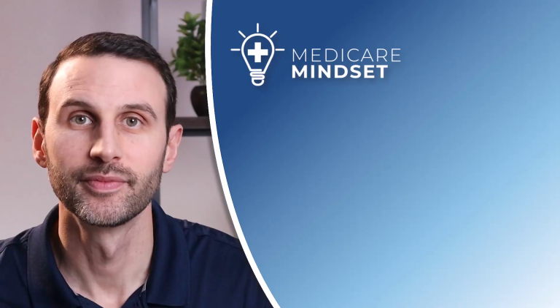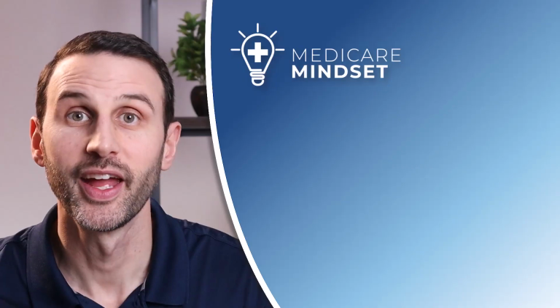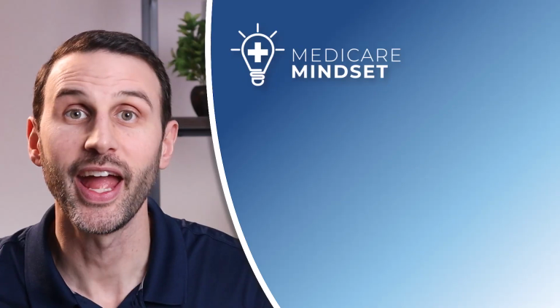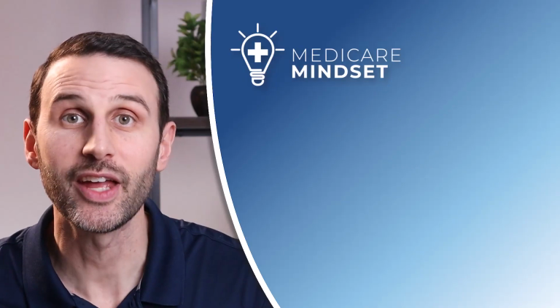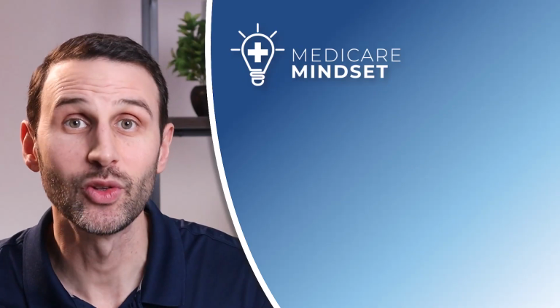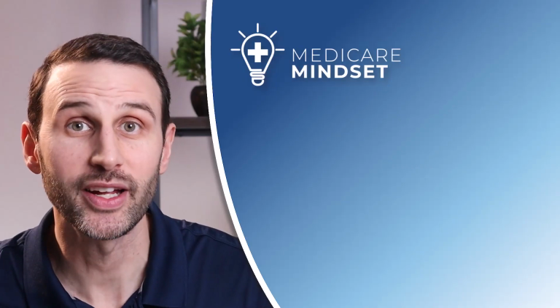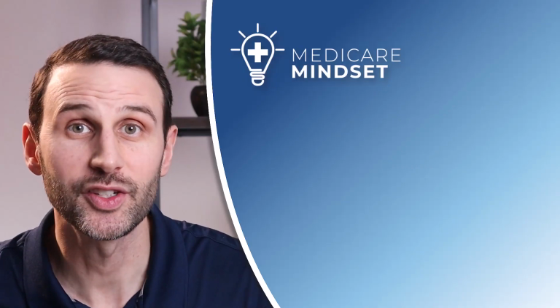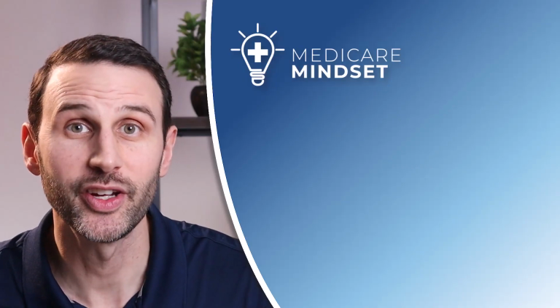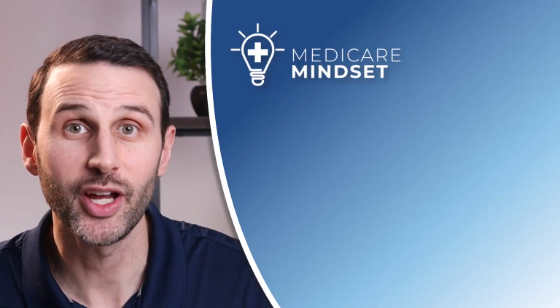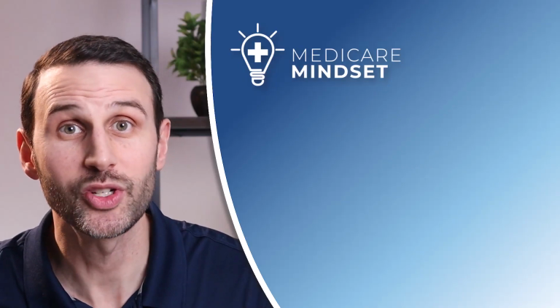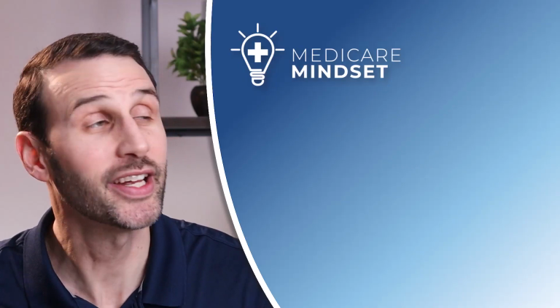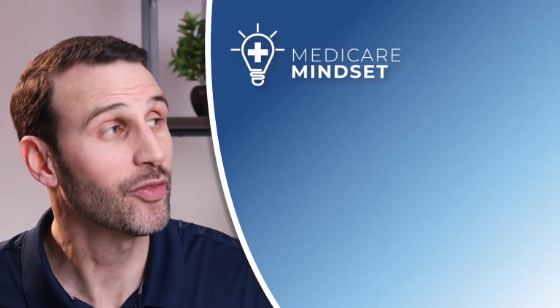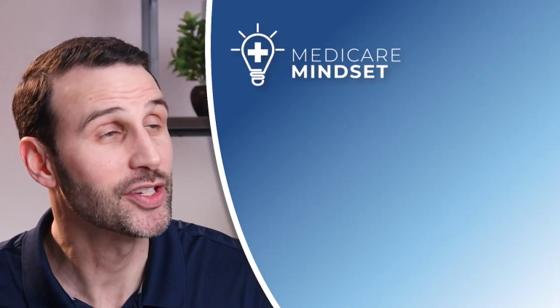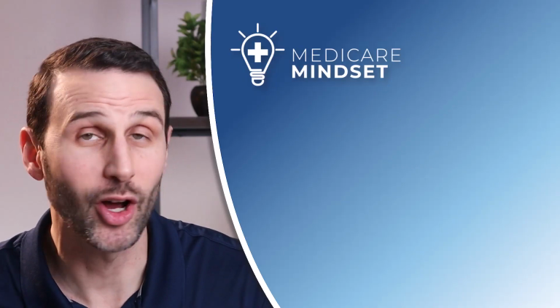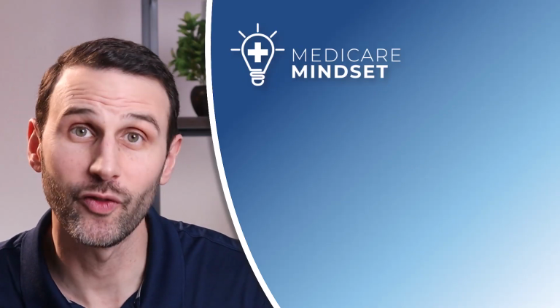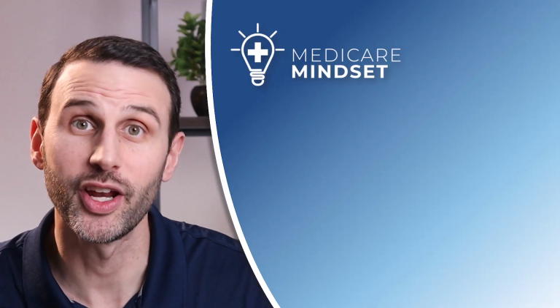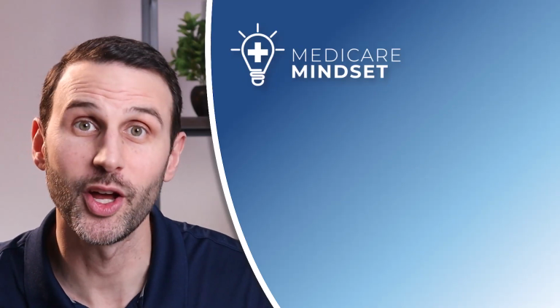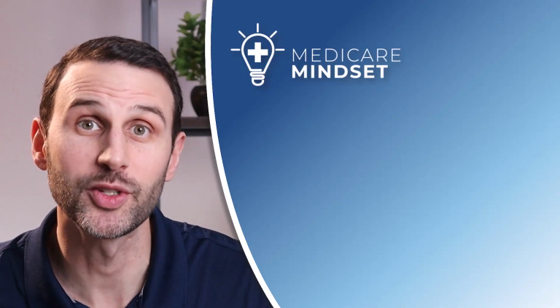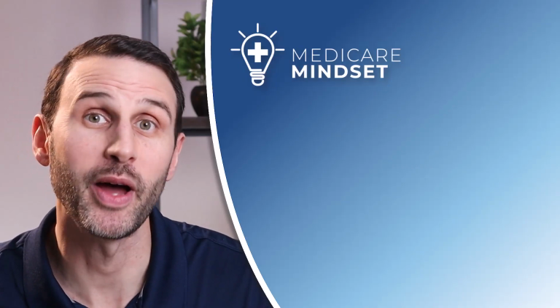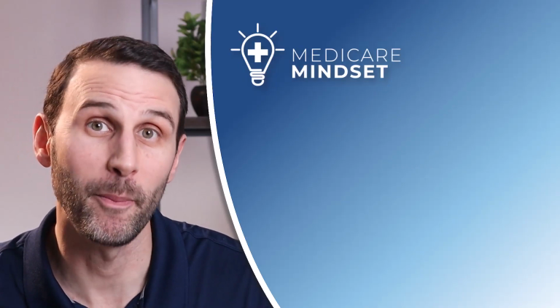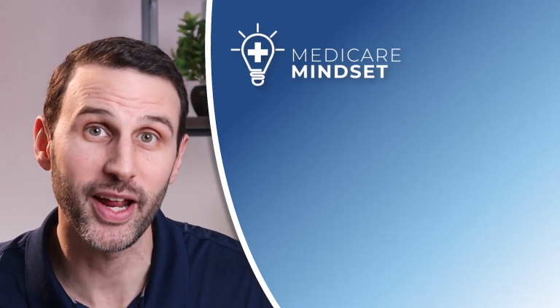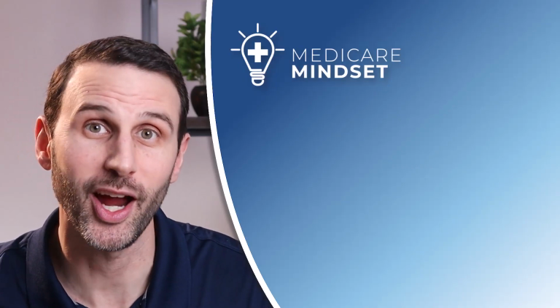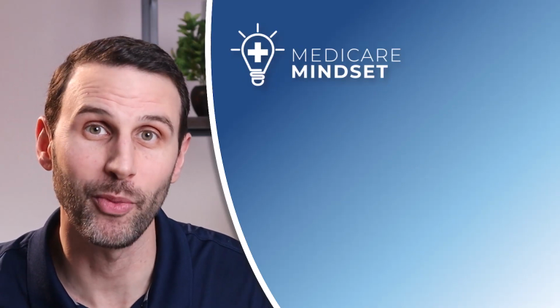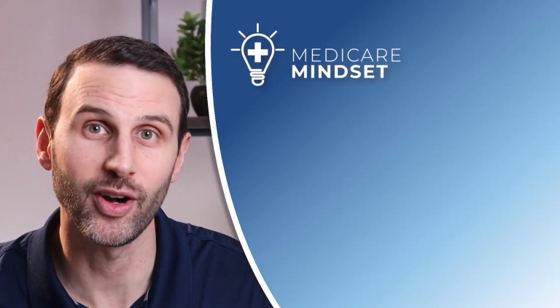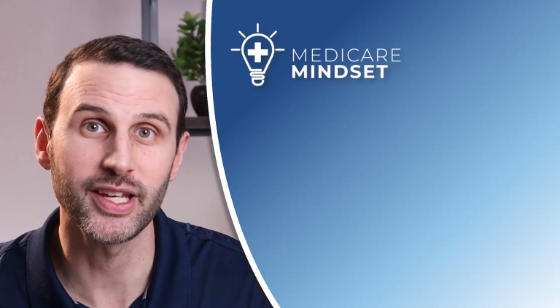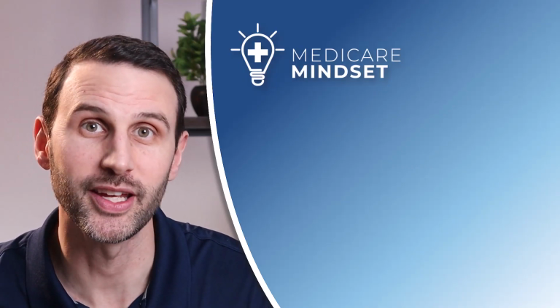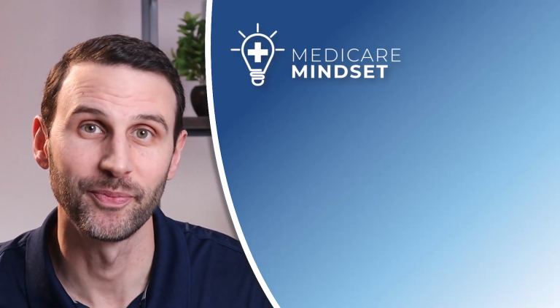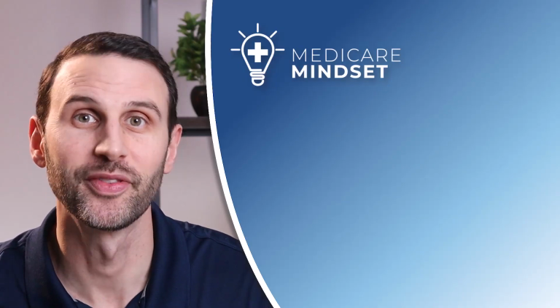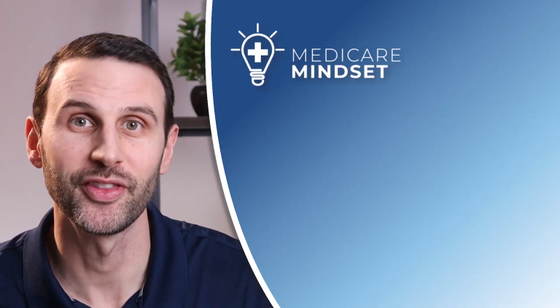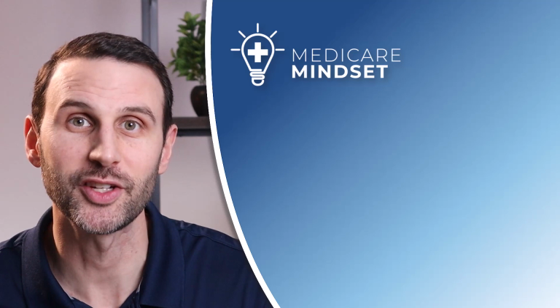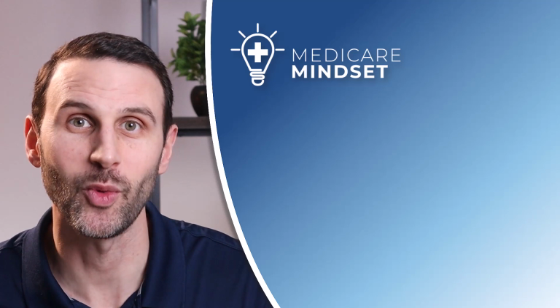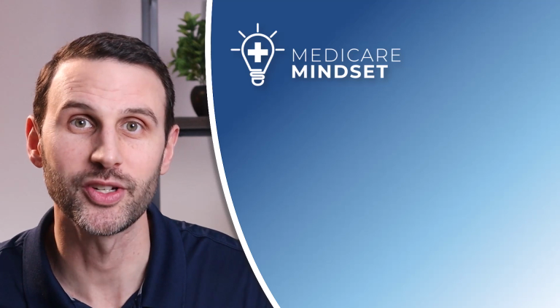Hey, if you liked this video, check out these other videos about Medicare Part D. Thanks for watching.